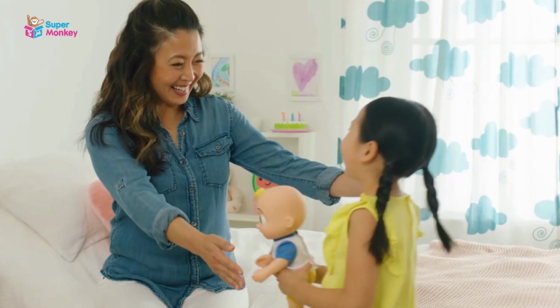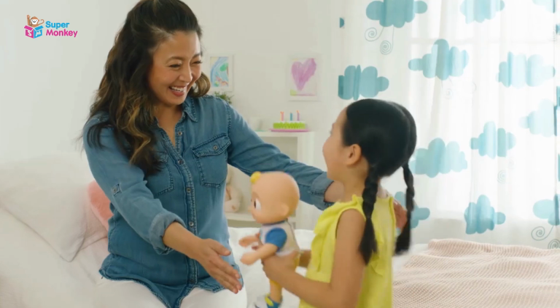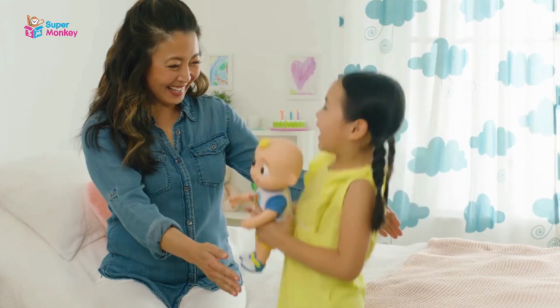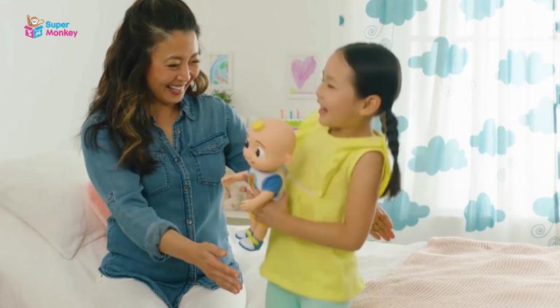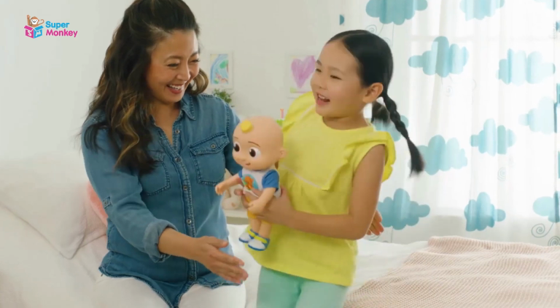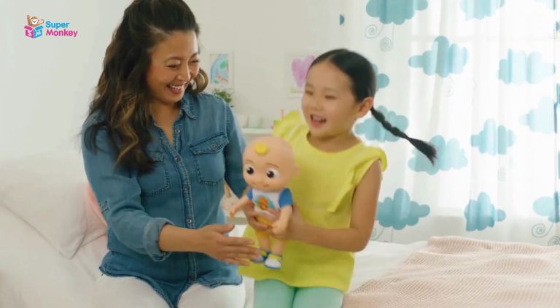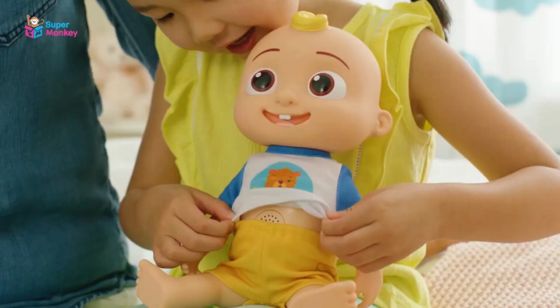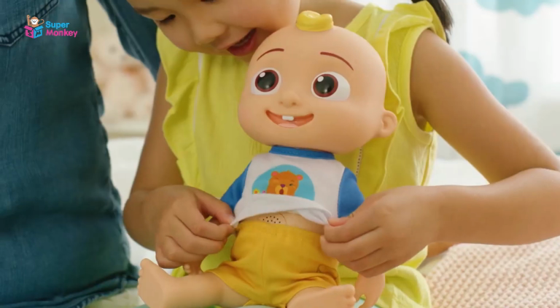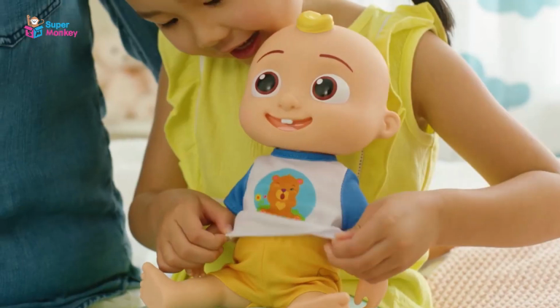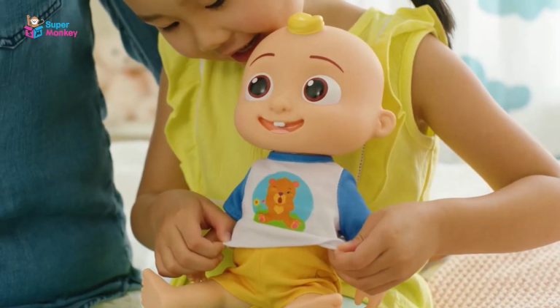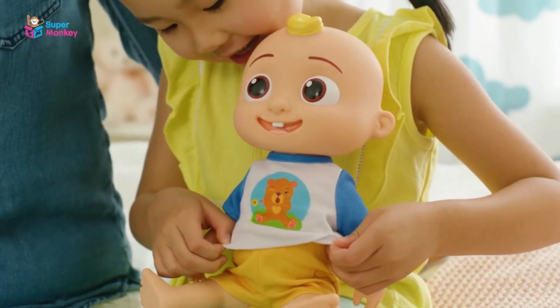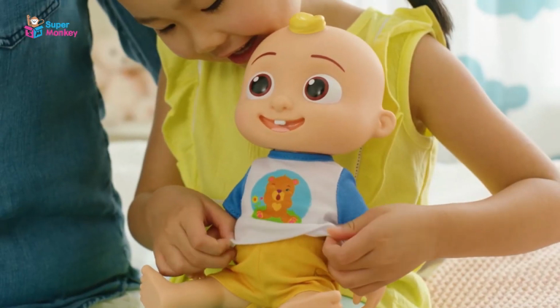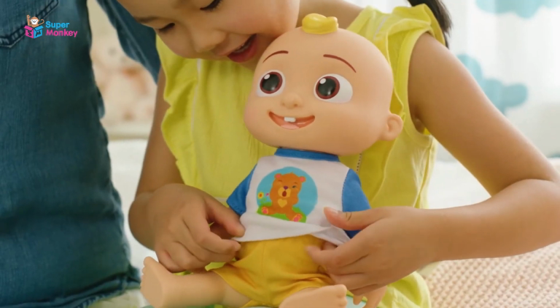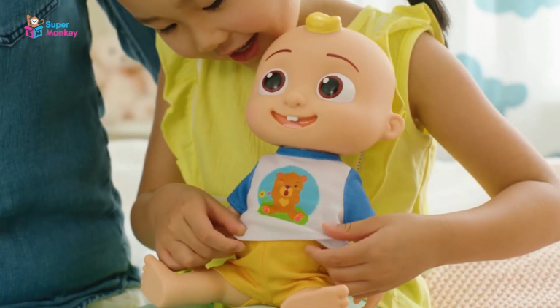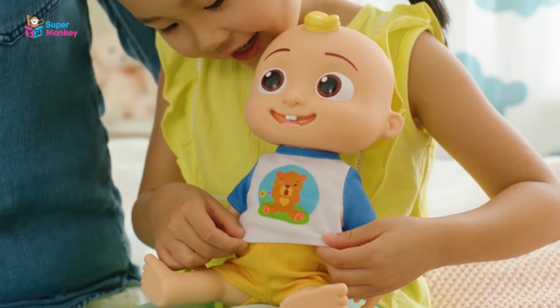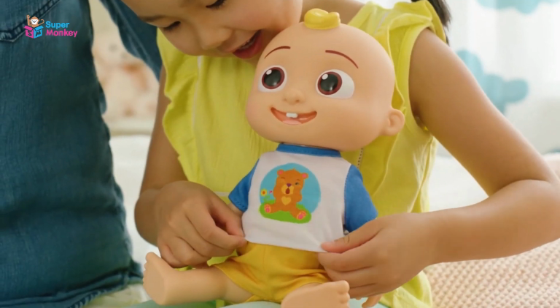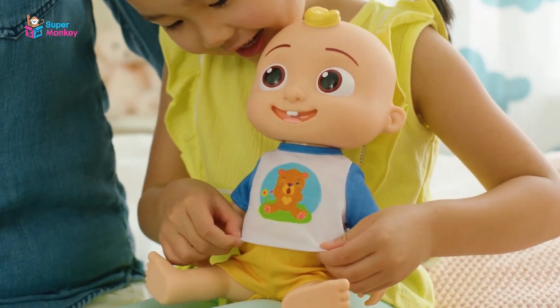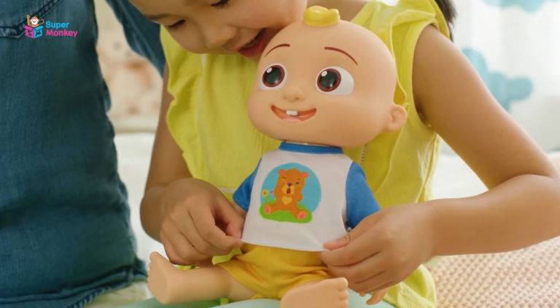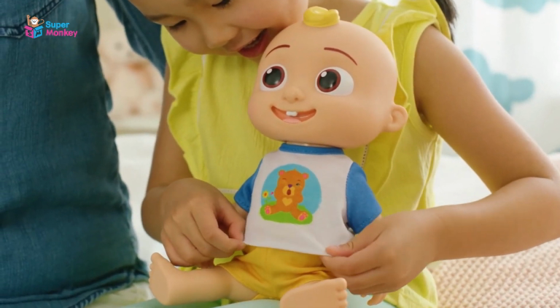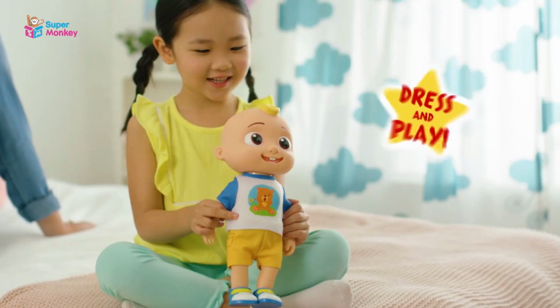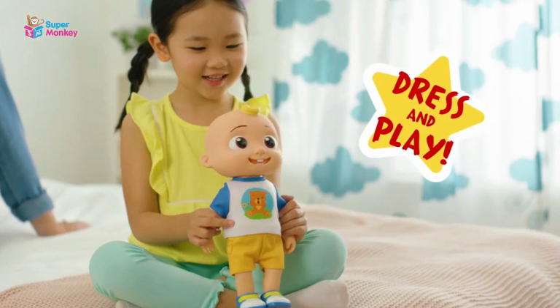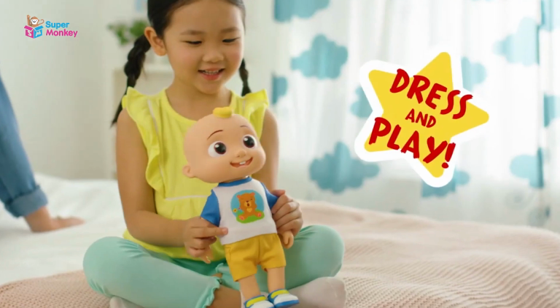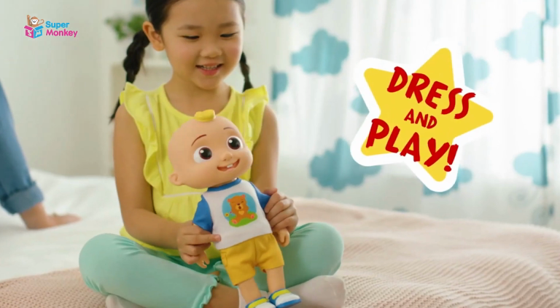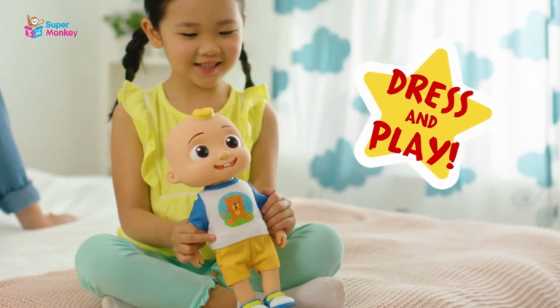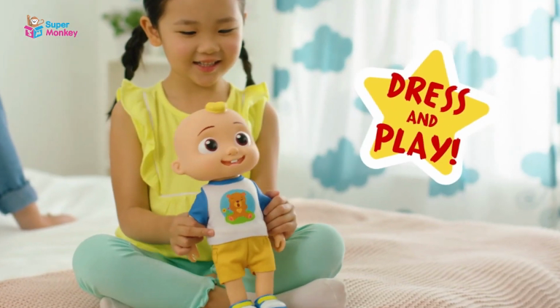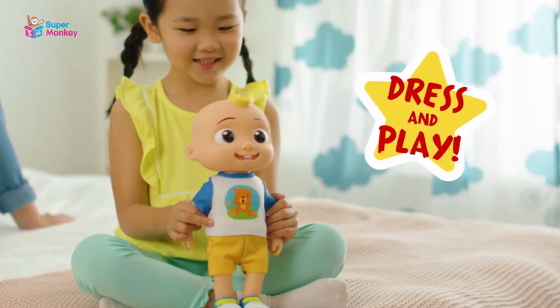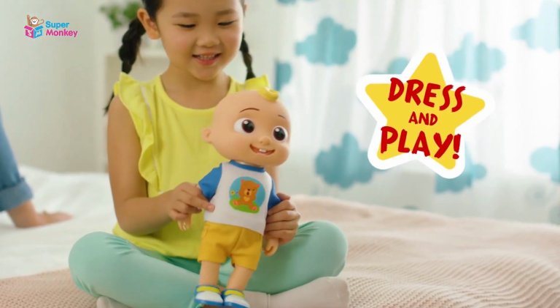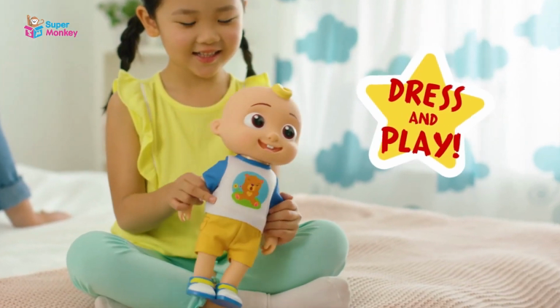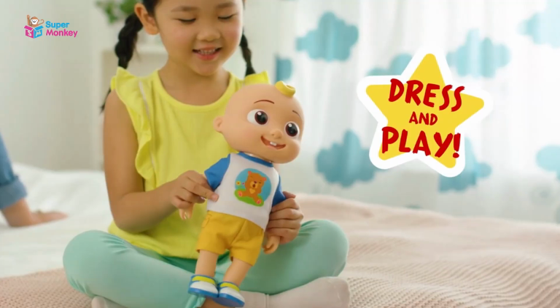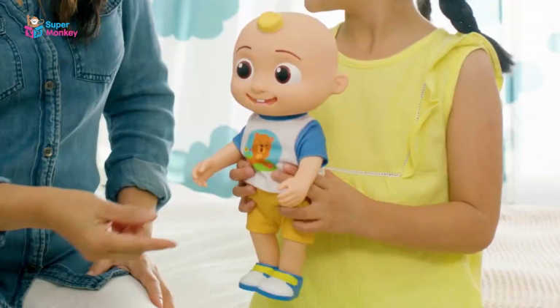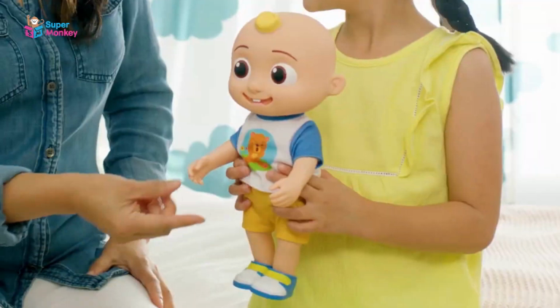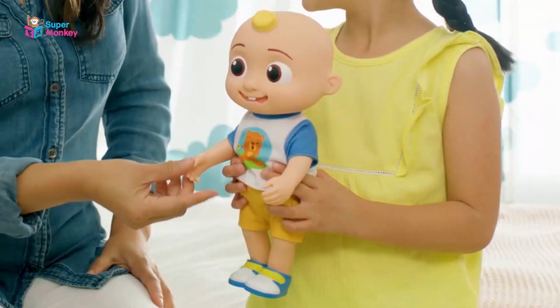Ready to play? With a removable shirt, shorts and shoes, your little one can dress and play with JJ.